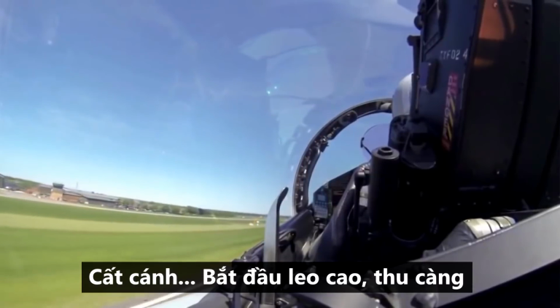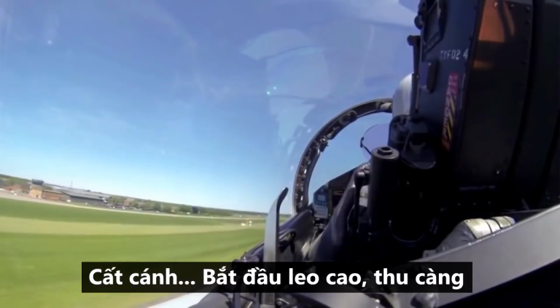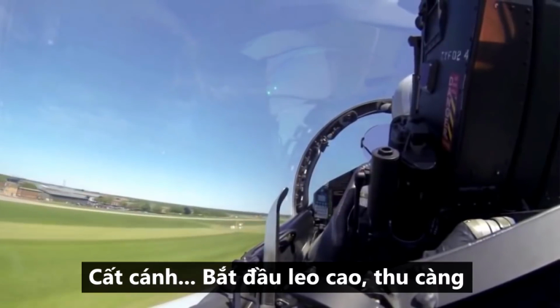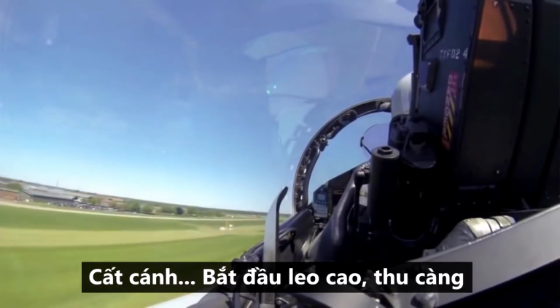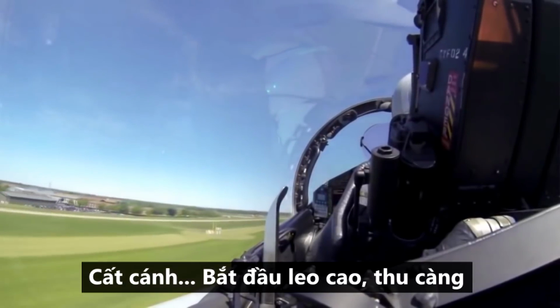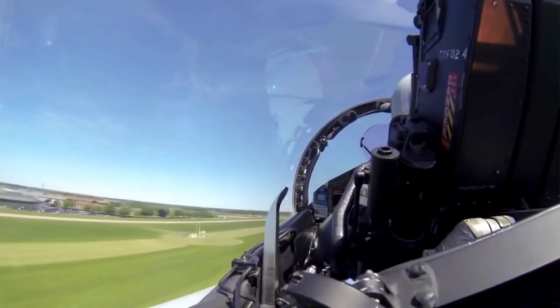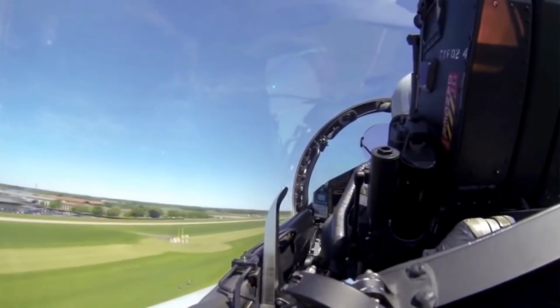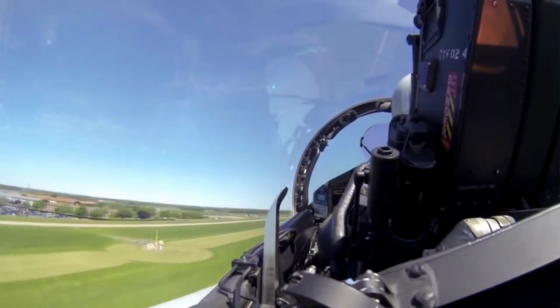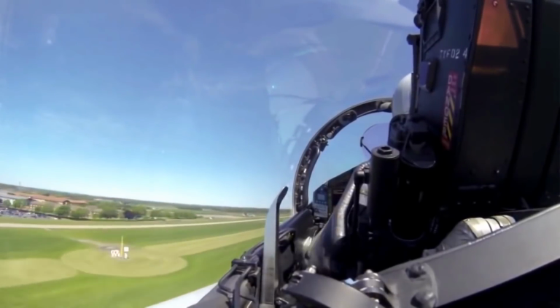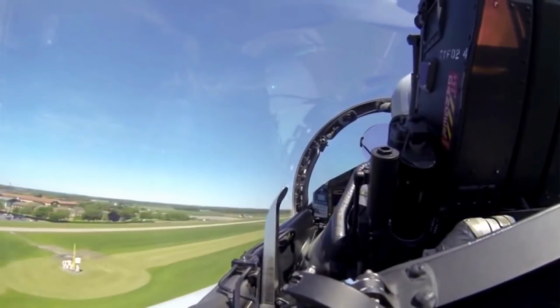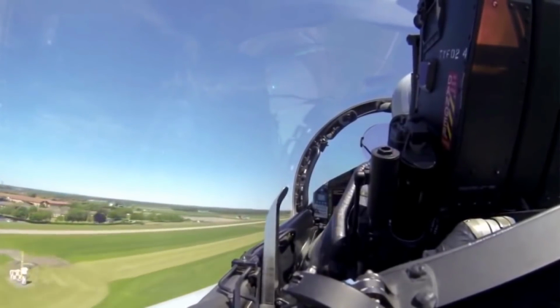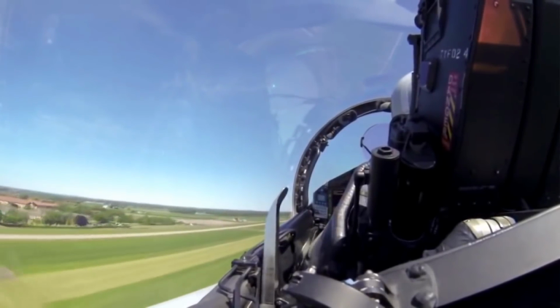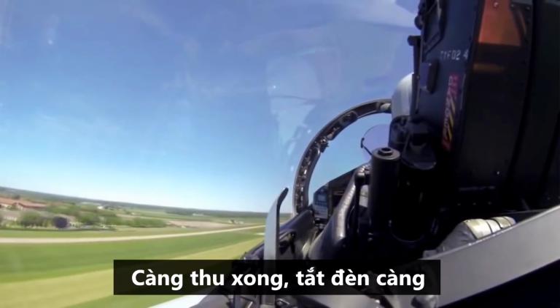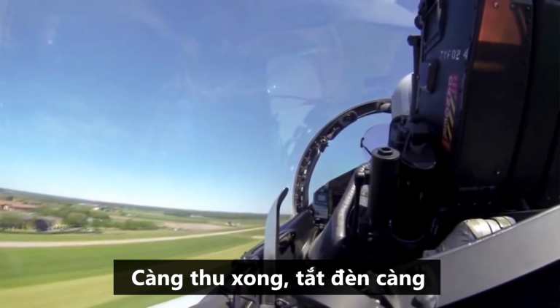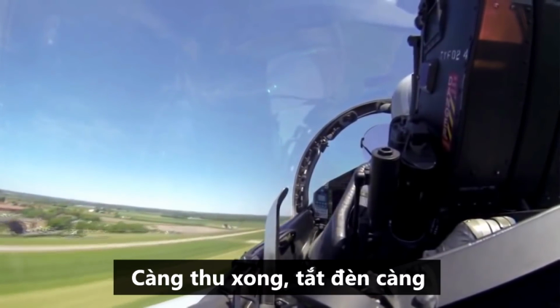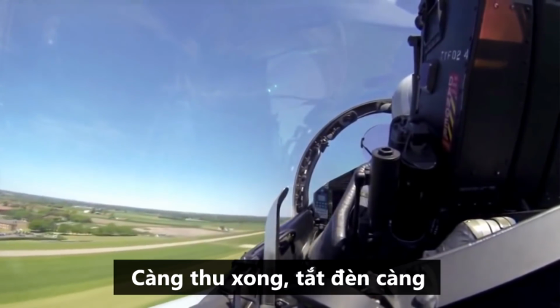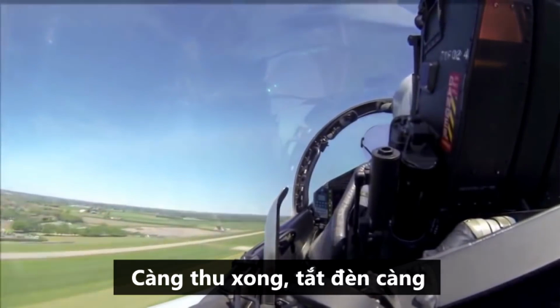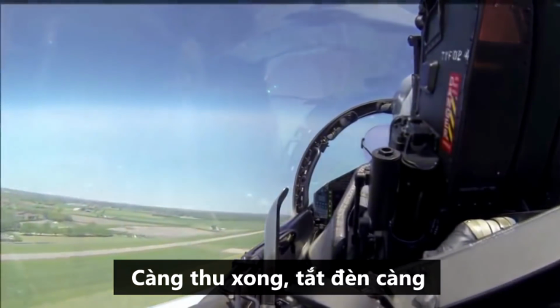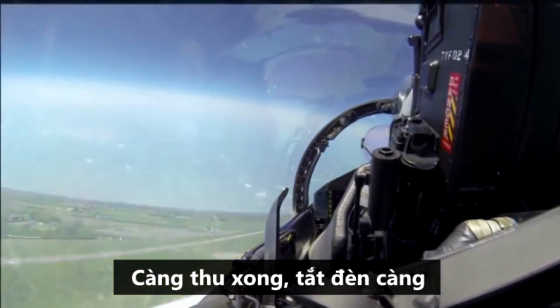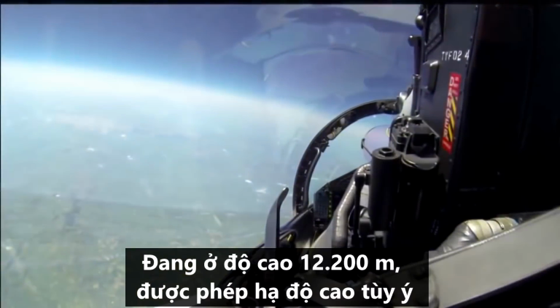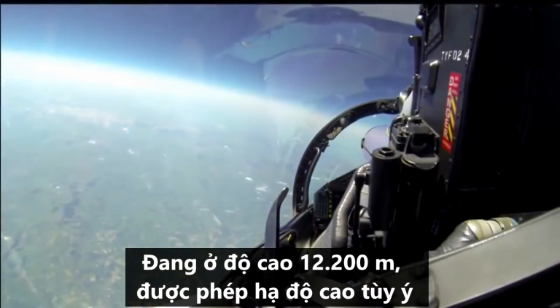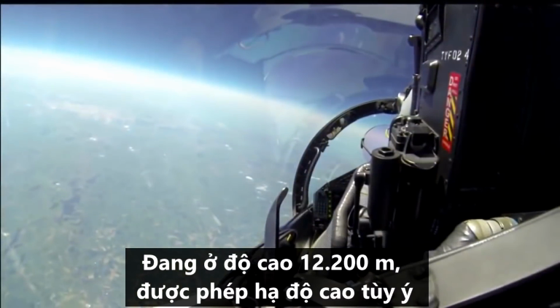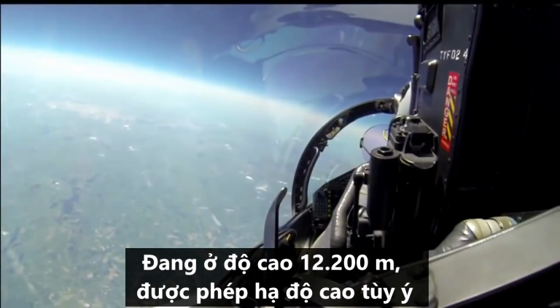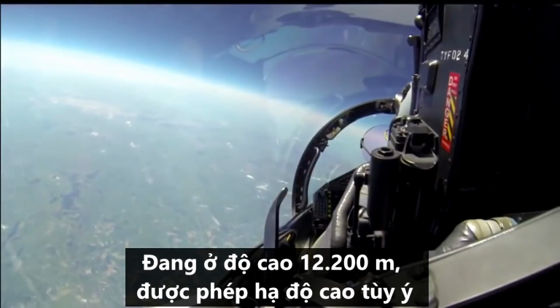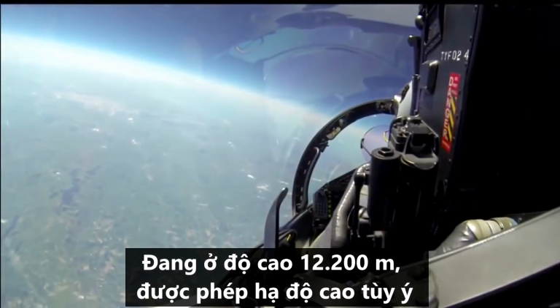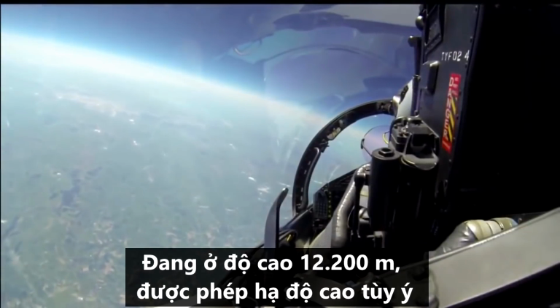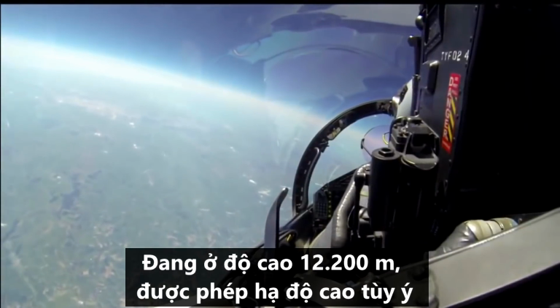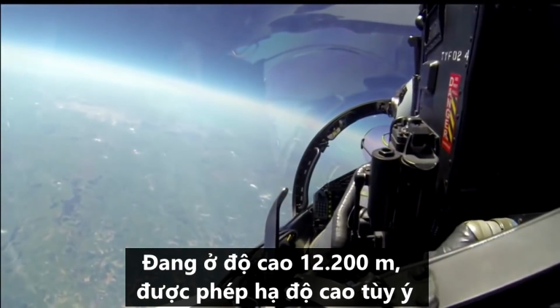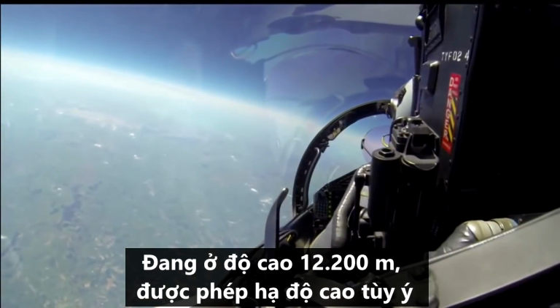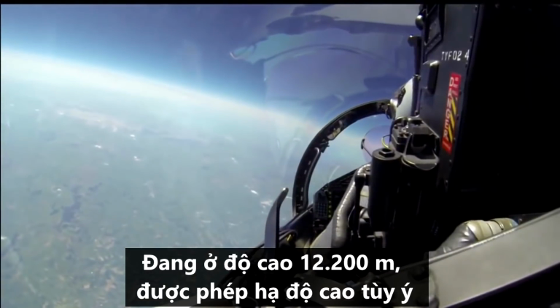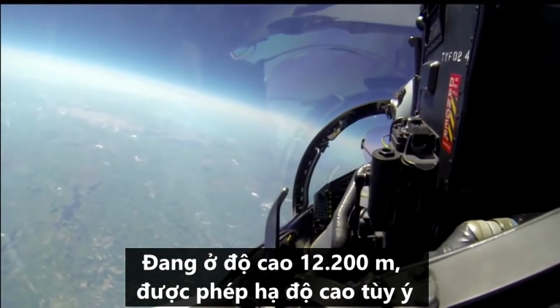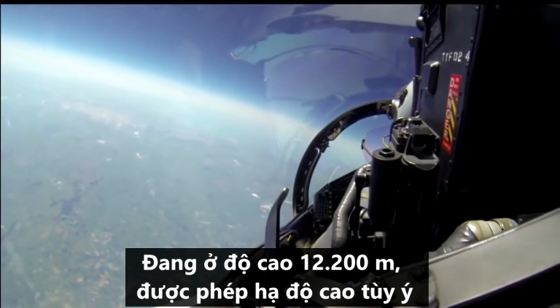Climbing, gear selected up, gears up, lights out. Now level at 40,000 feet, we are clear — unrestricted descent.